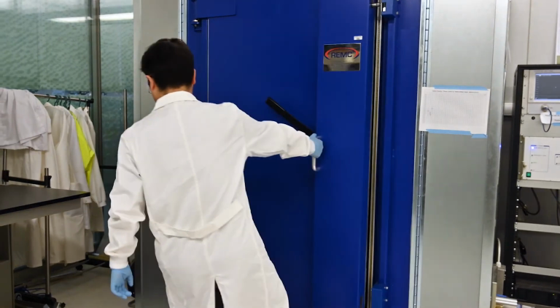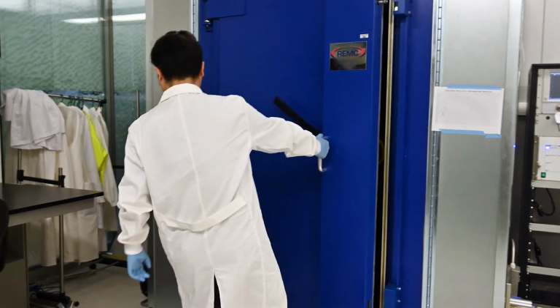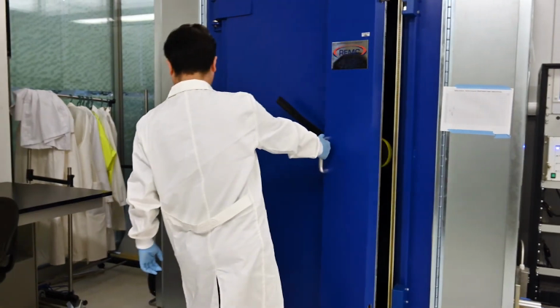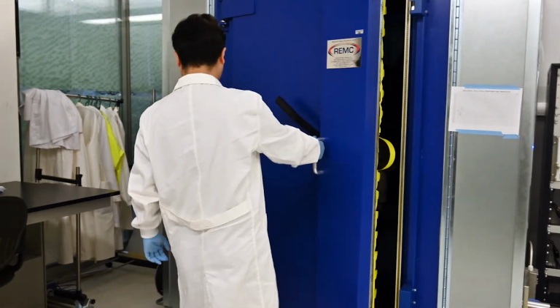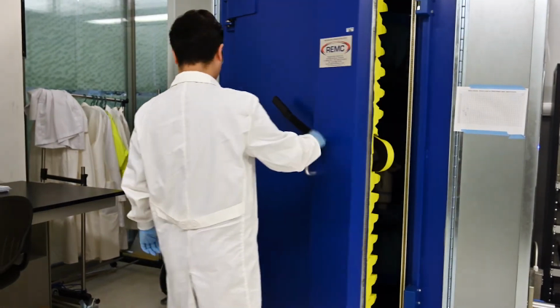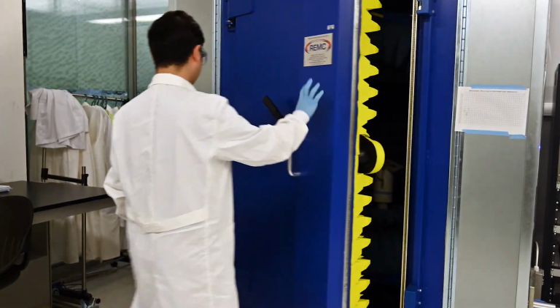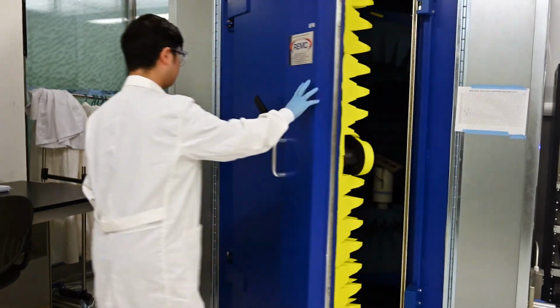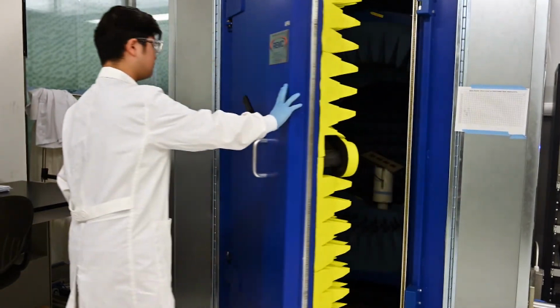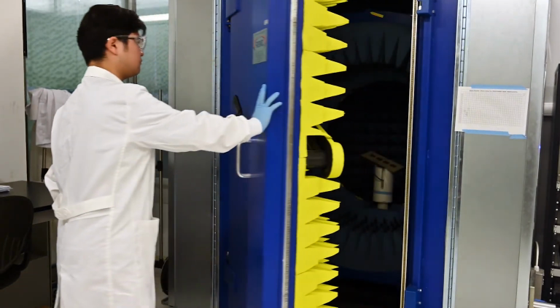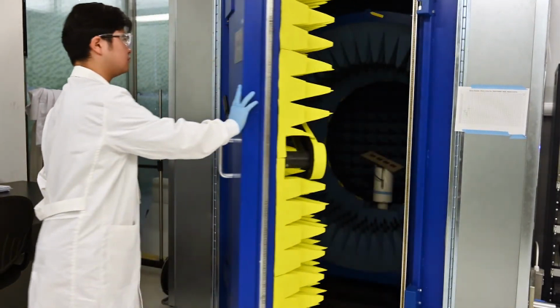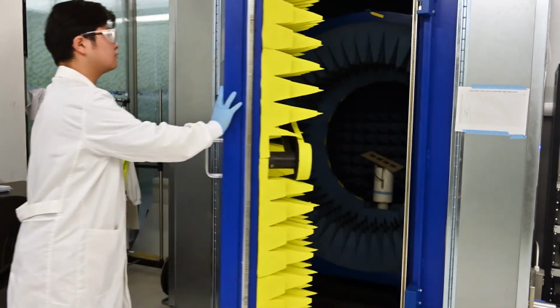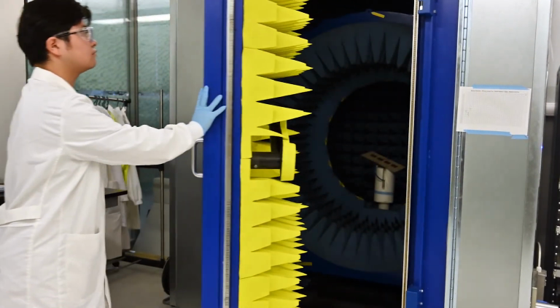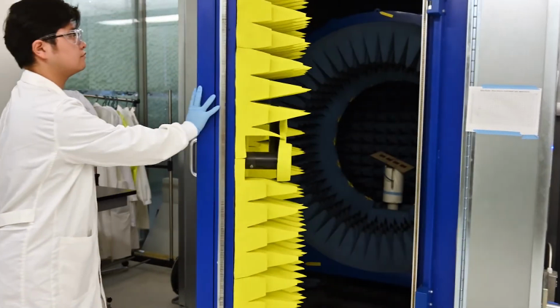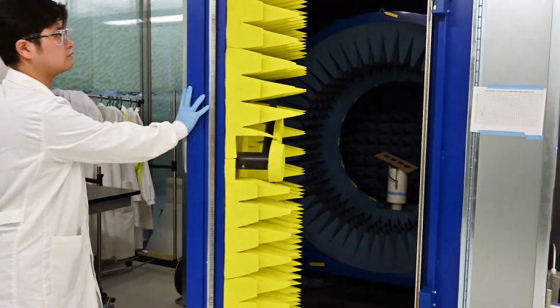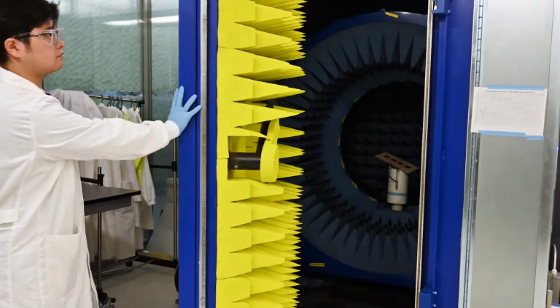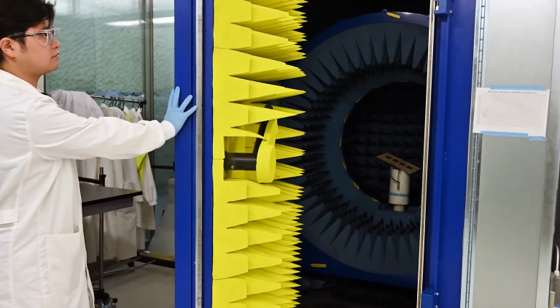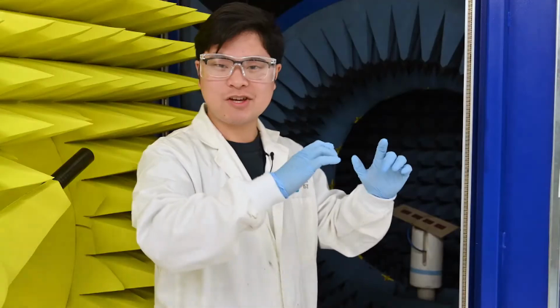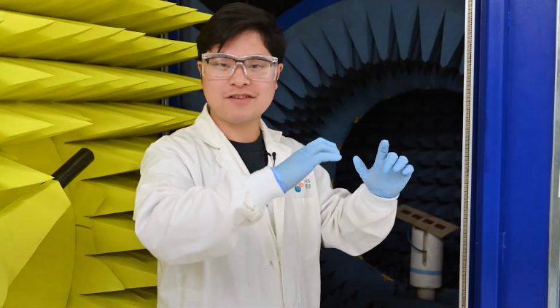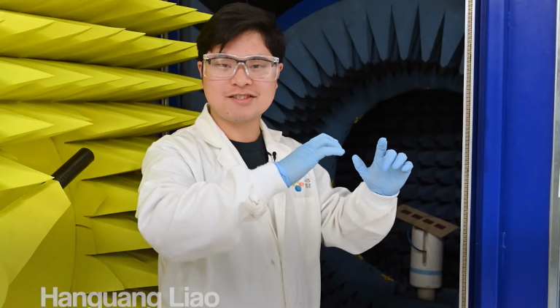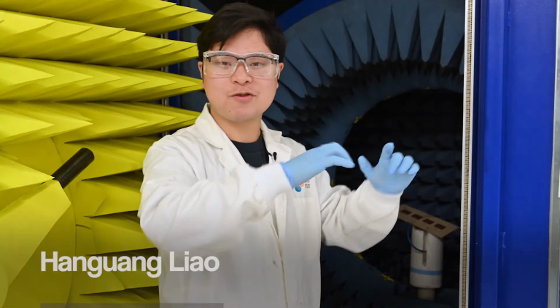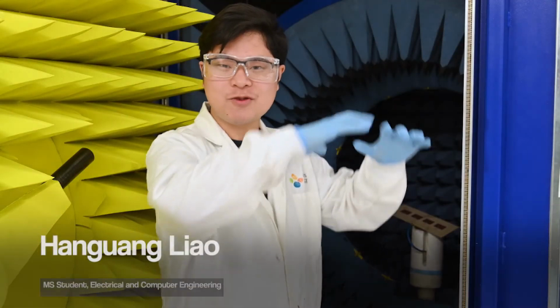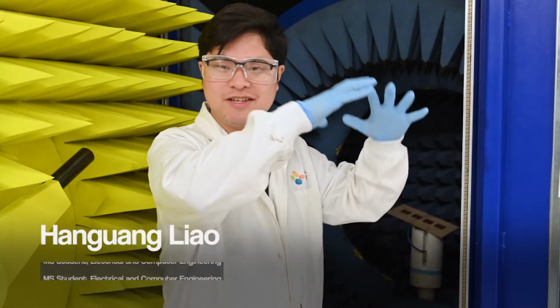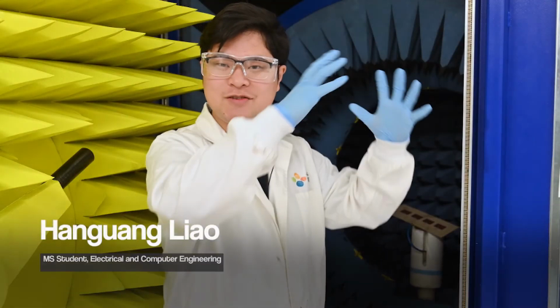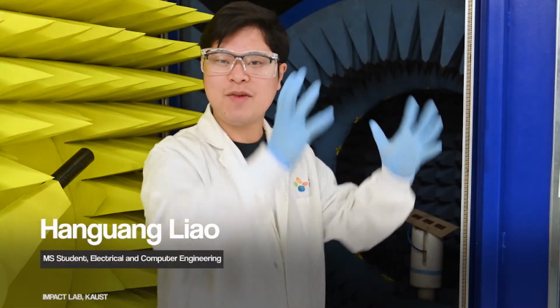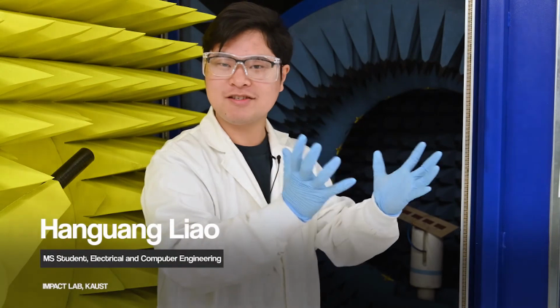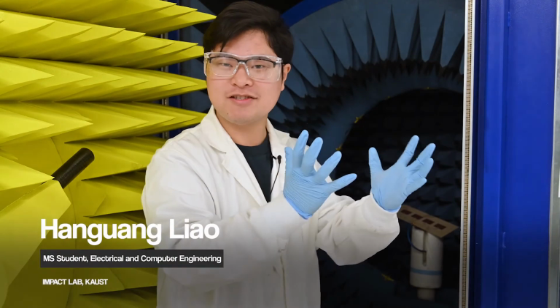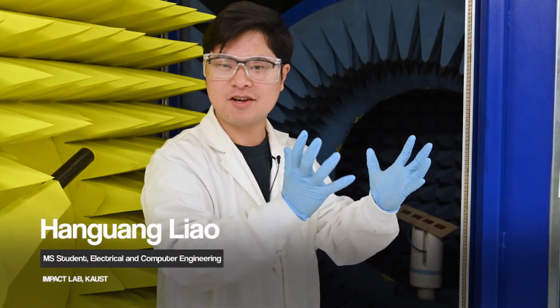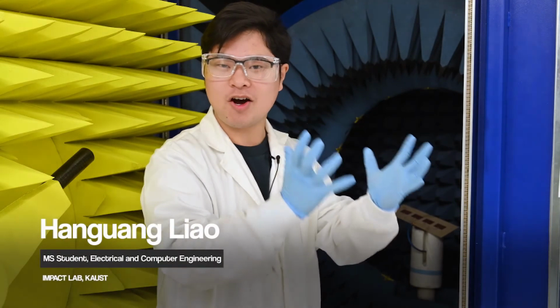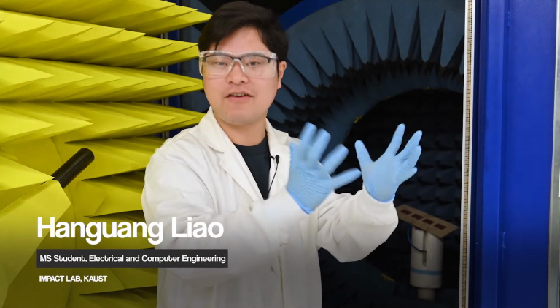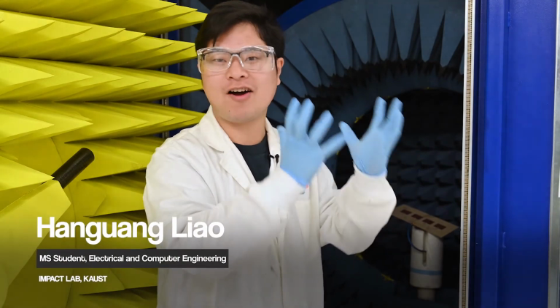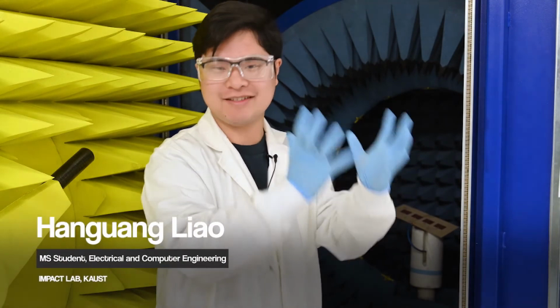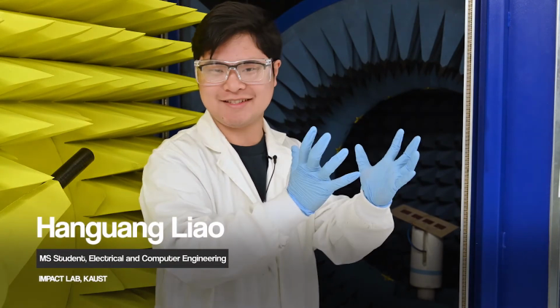The purpose of this machine is to give us a radiation pattern of our antenna.